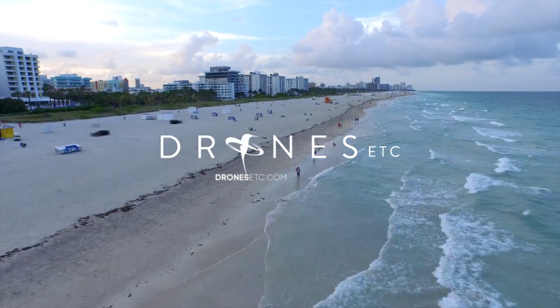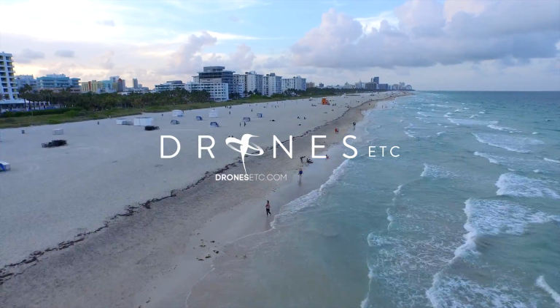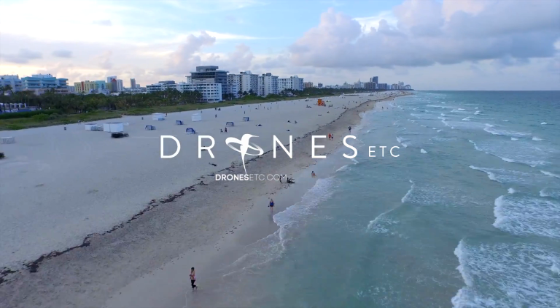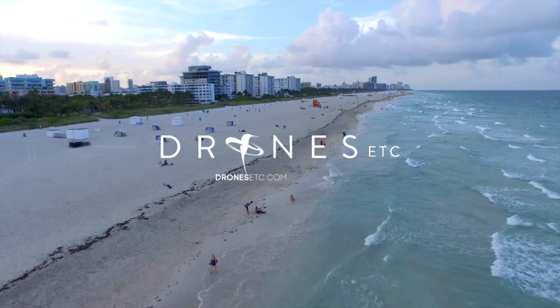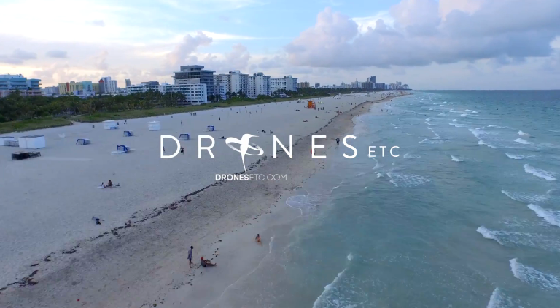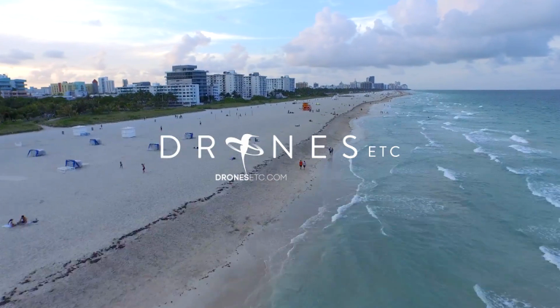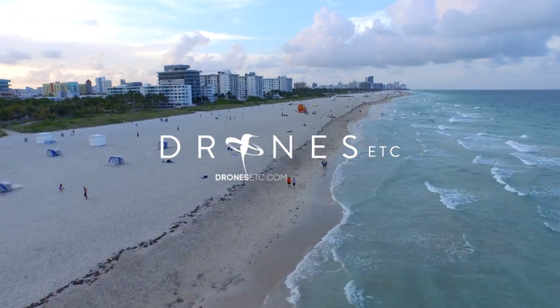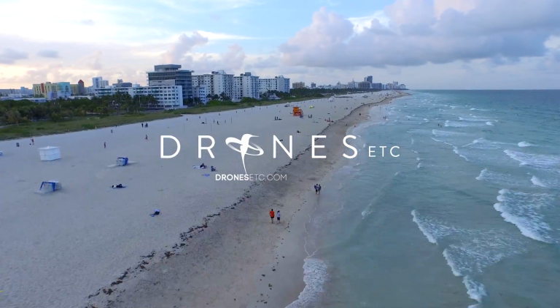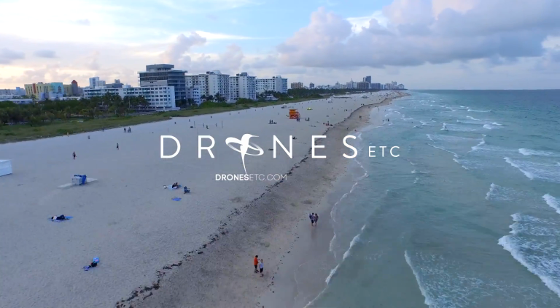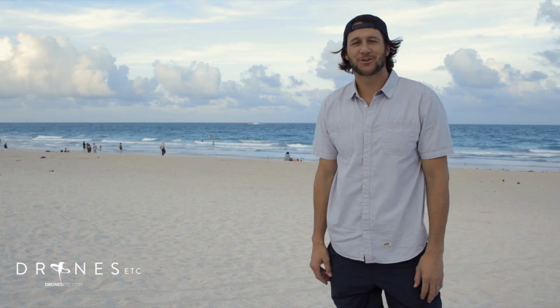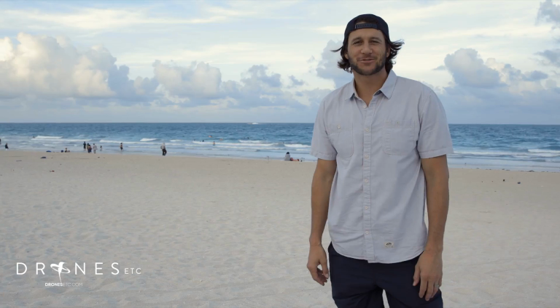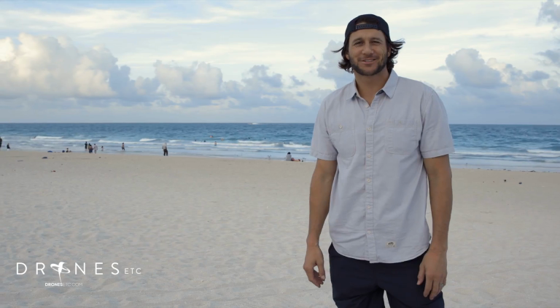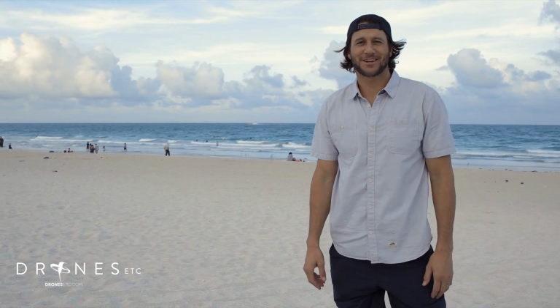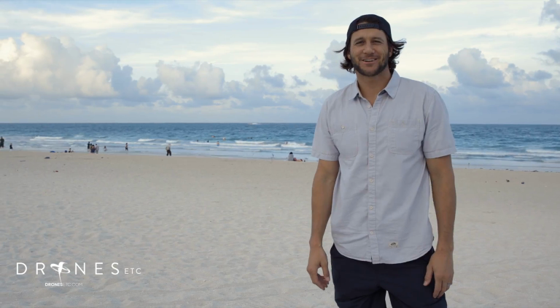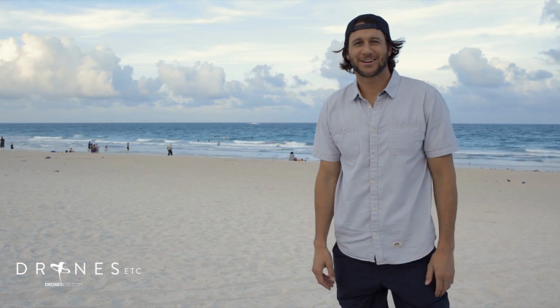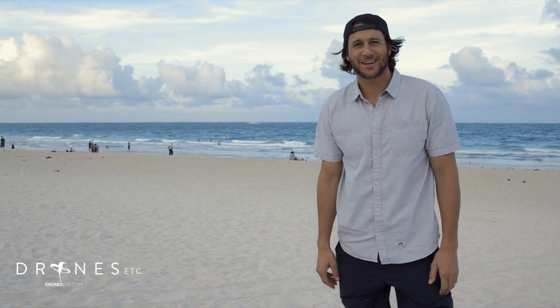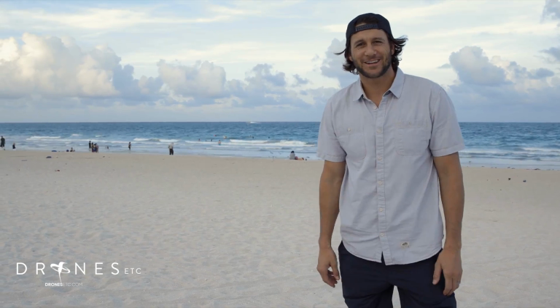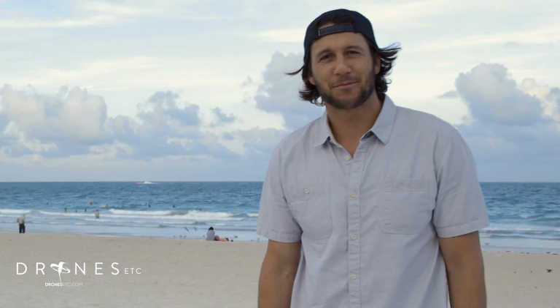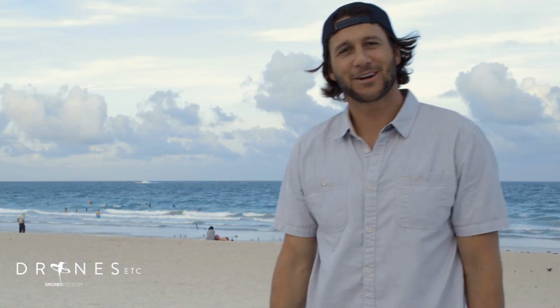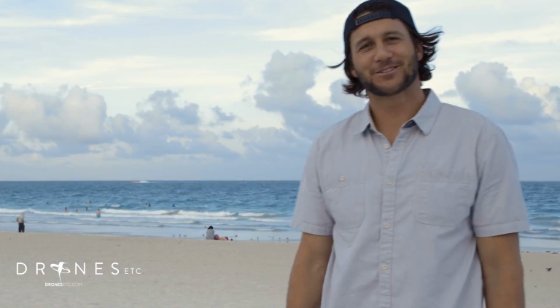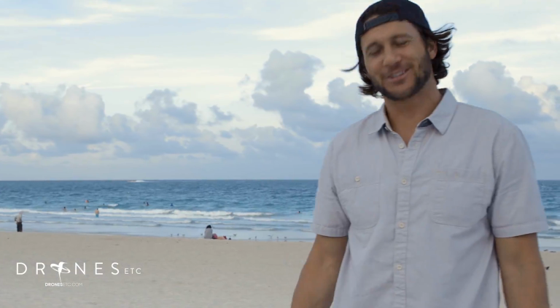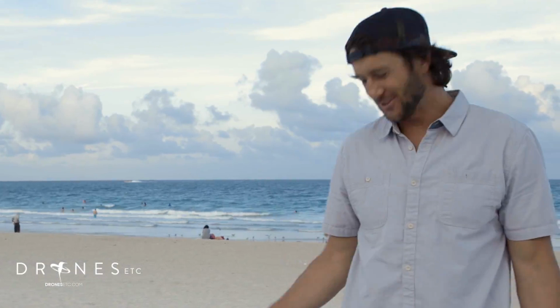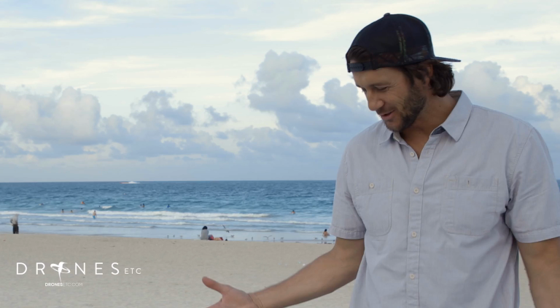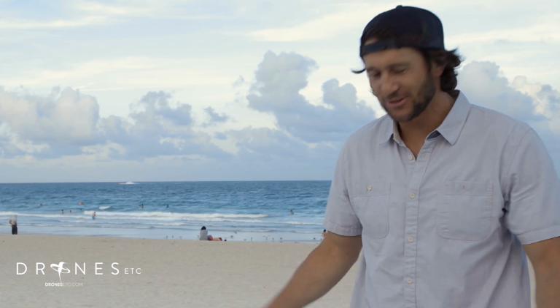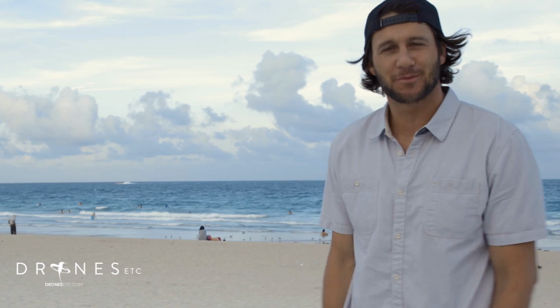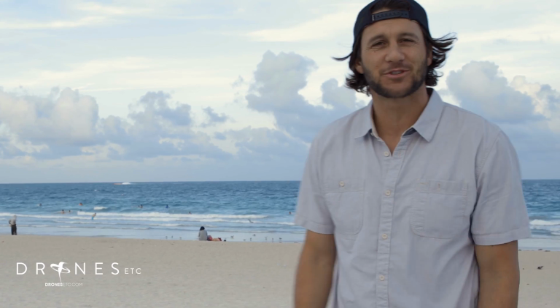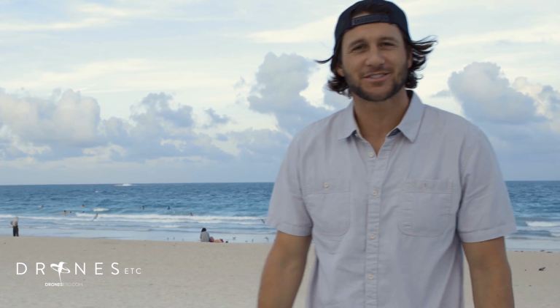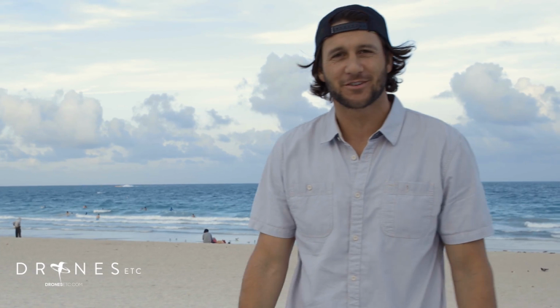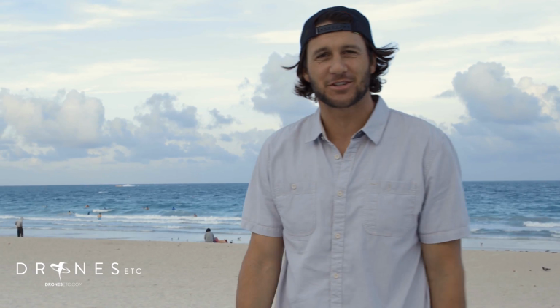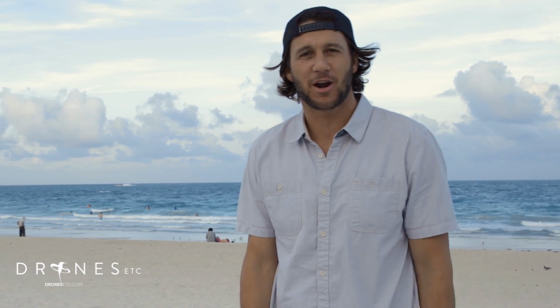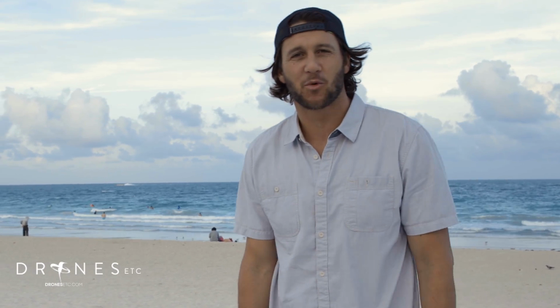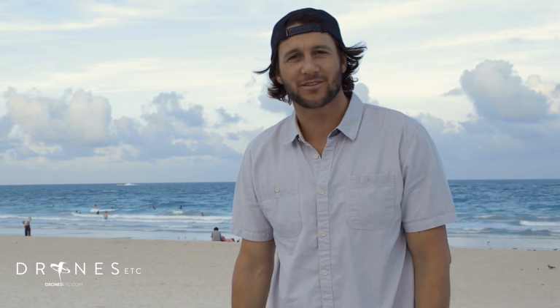Hey guys, I'm Jason with Drones Etc., and I'm here to do a little demonstration of the Inspire 1.